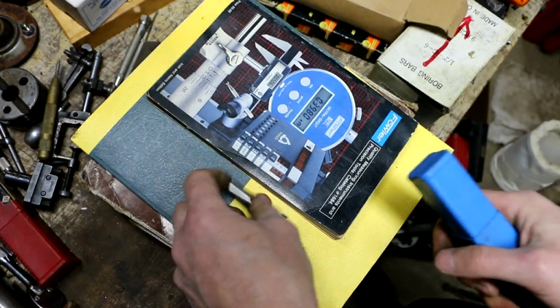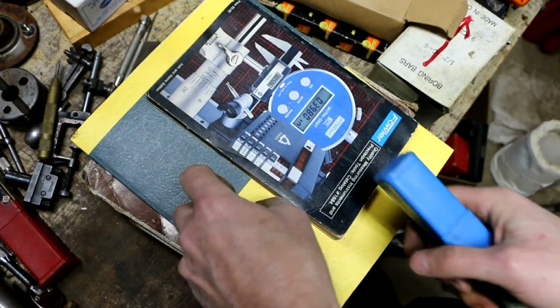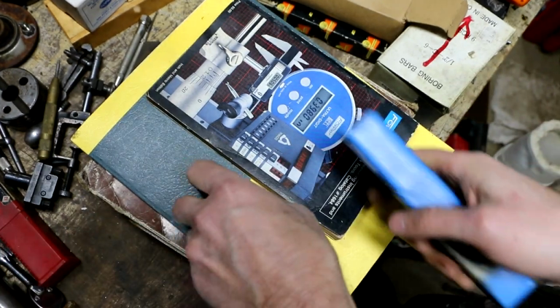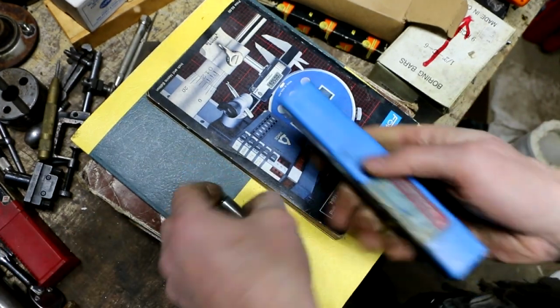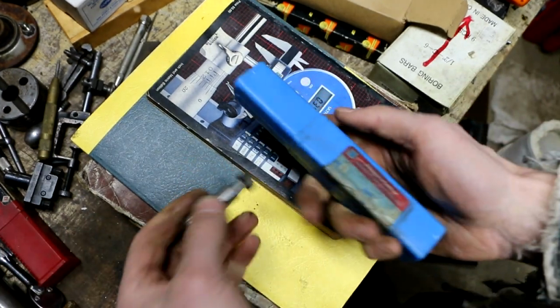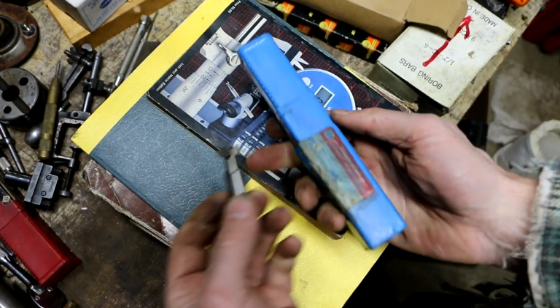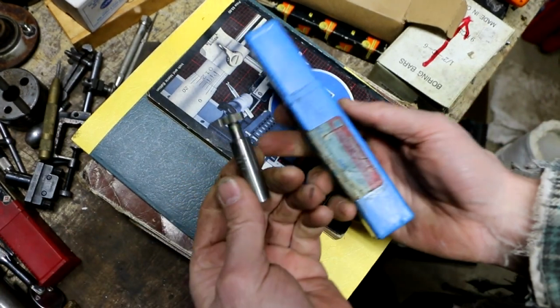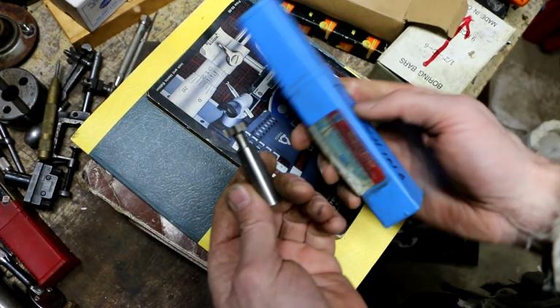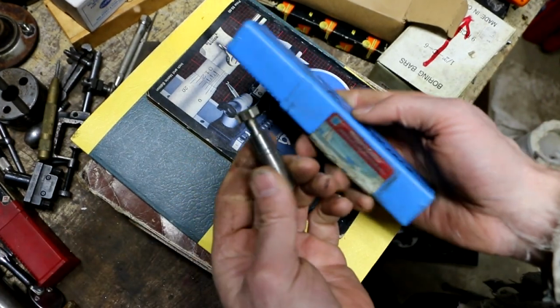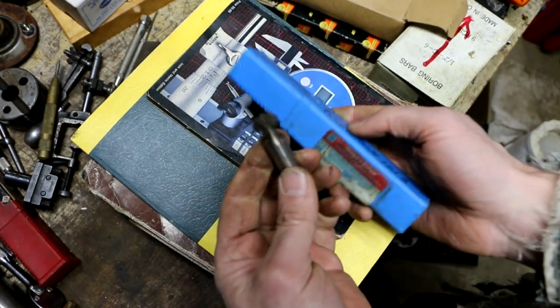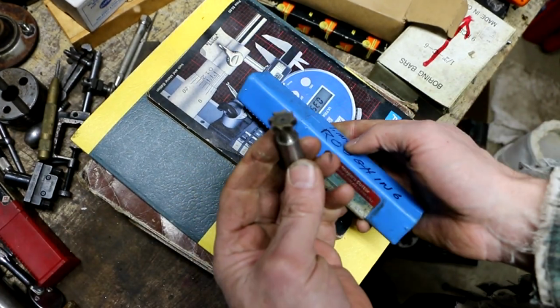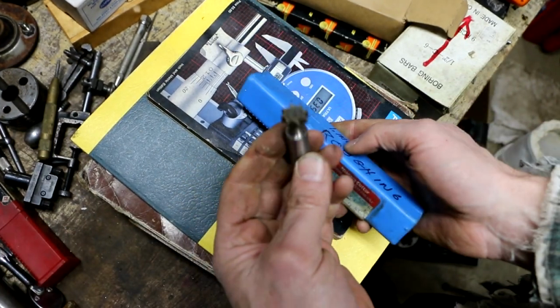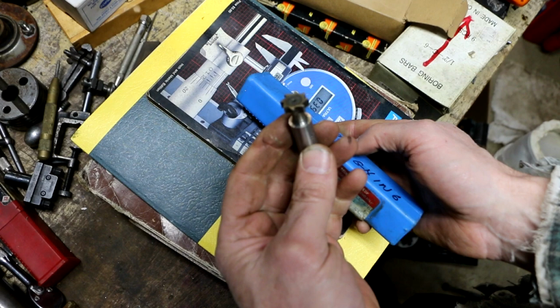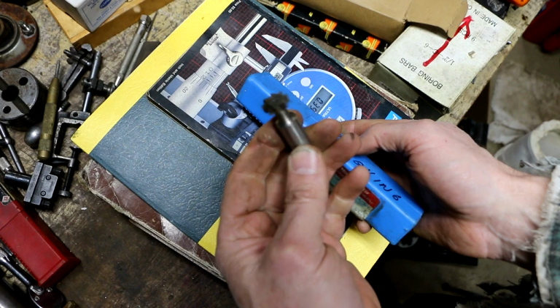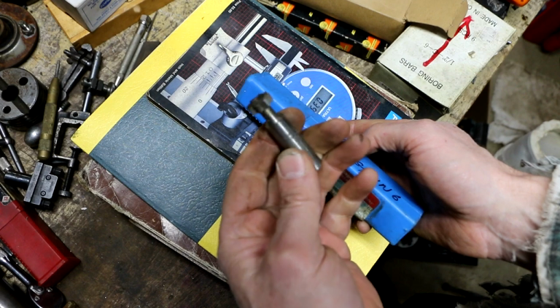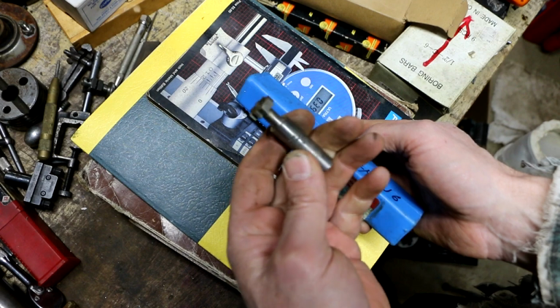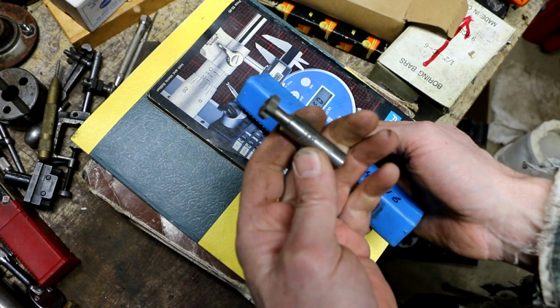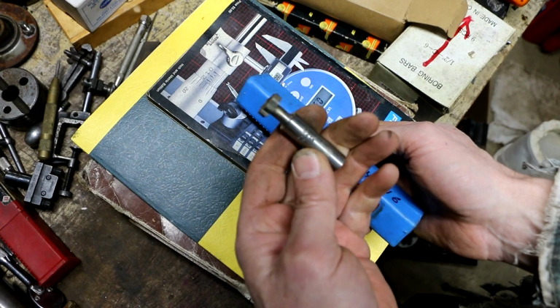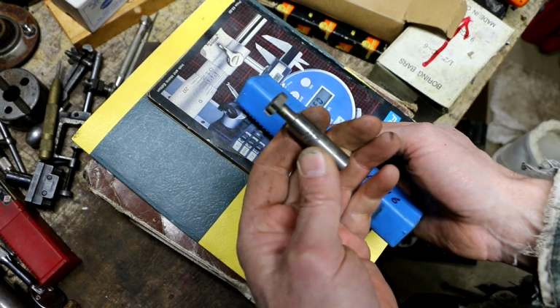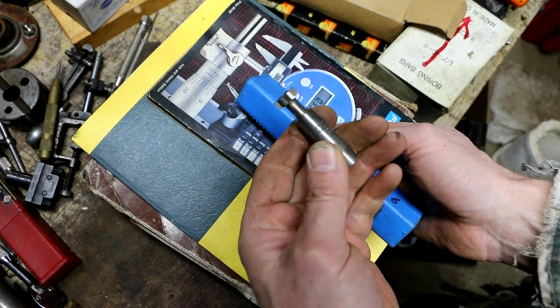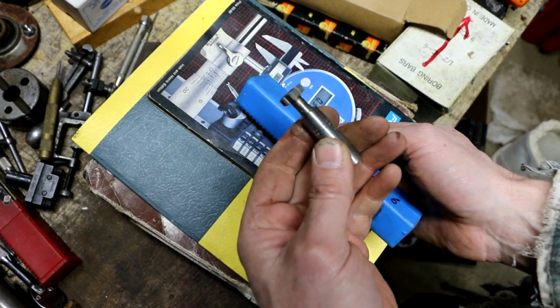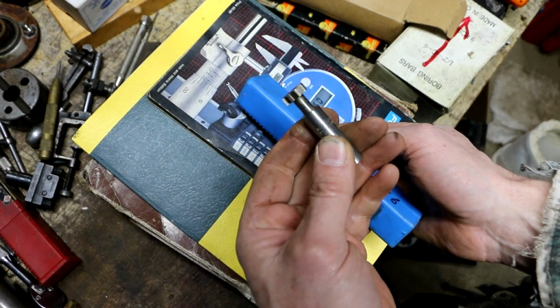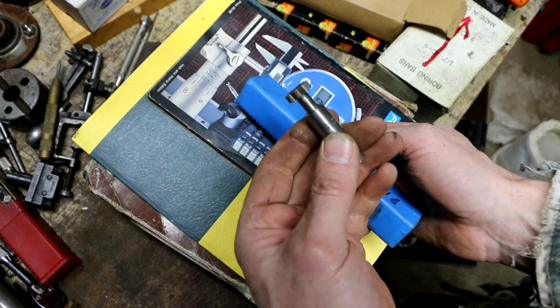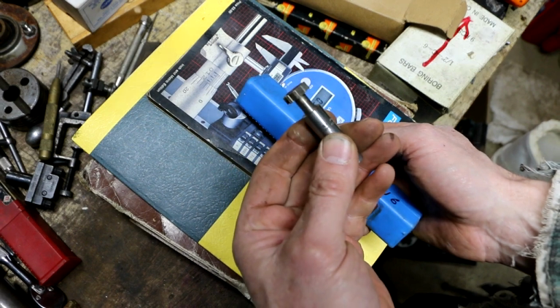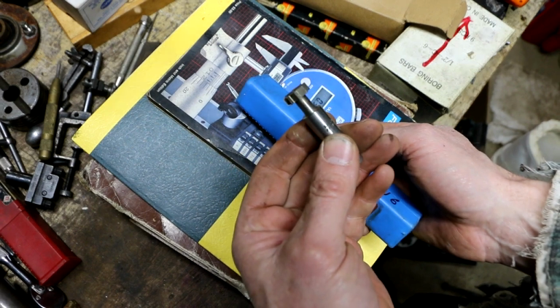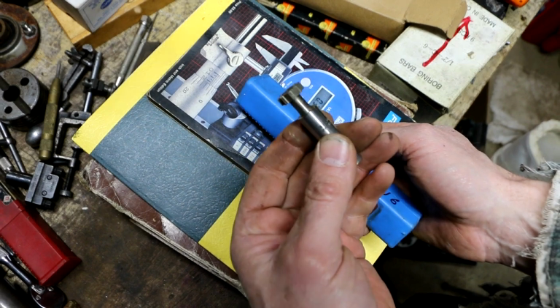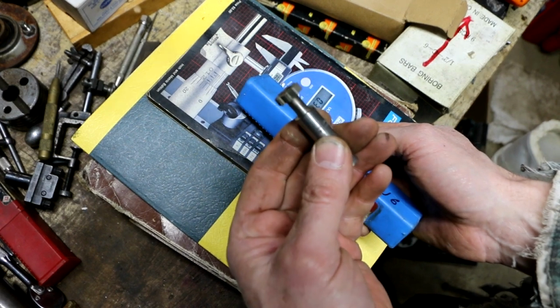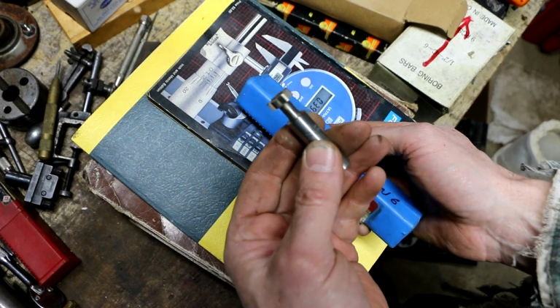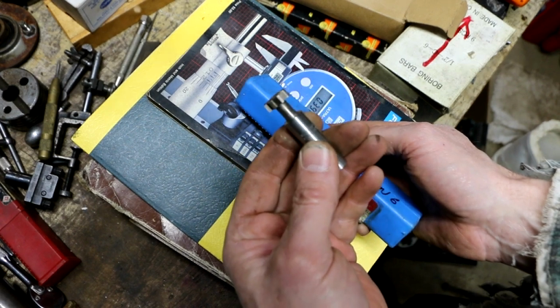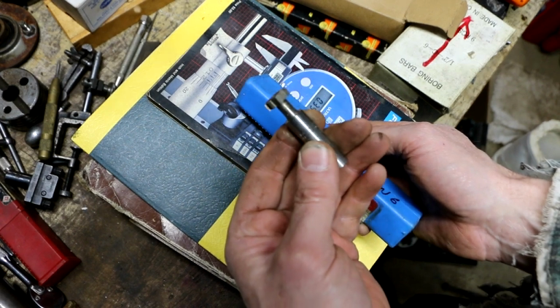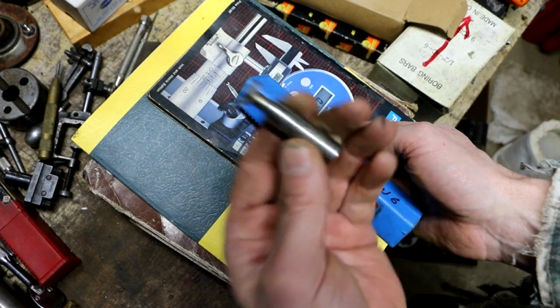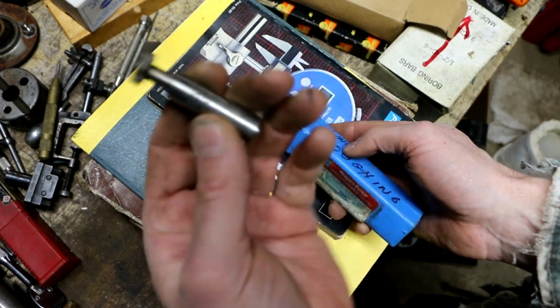This must be the only other high-speed steel that I got — this one lonely key seat cutter that I found. It's a Brown and Sharpe.